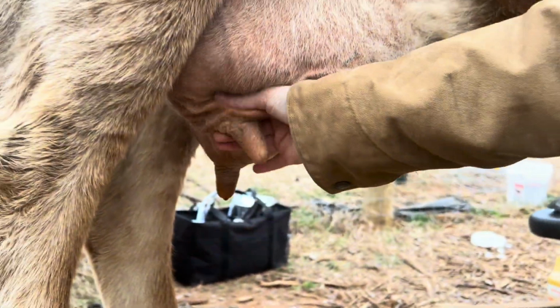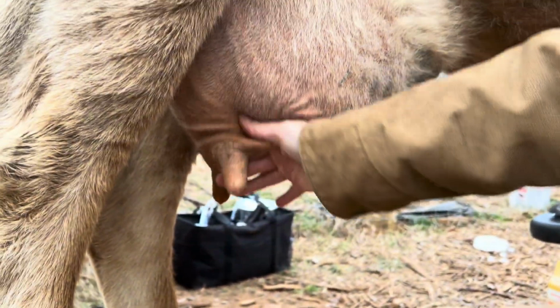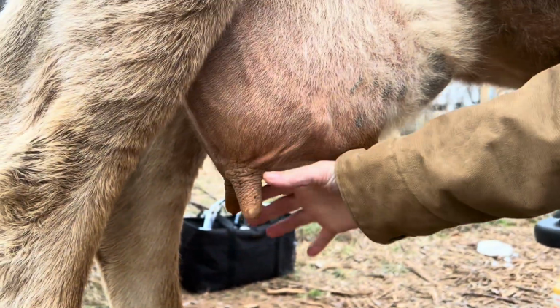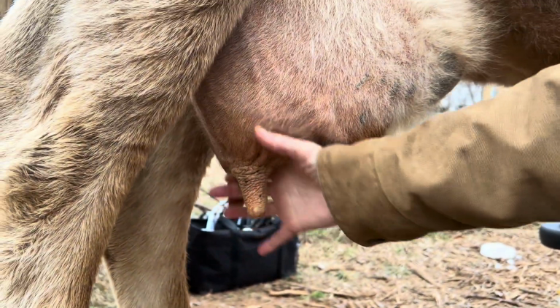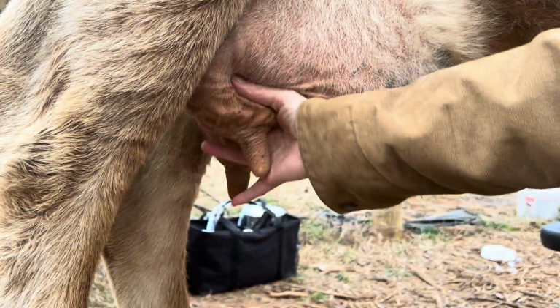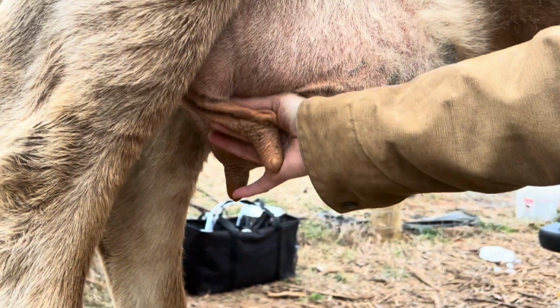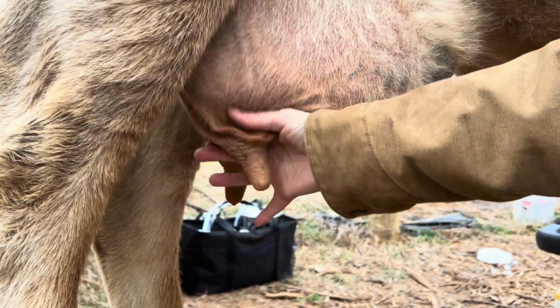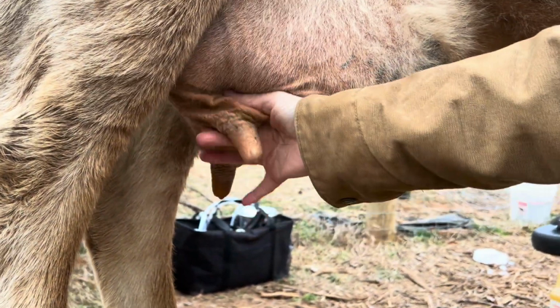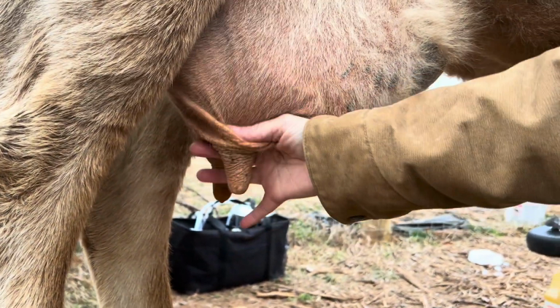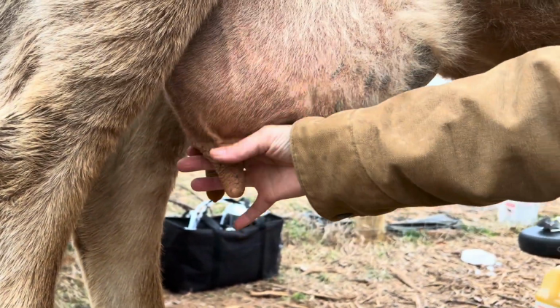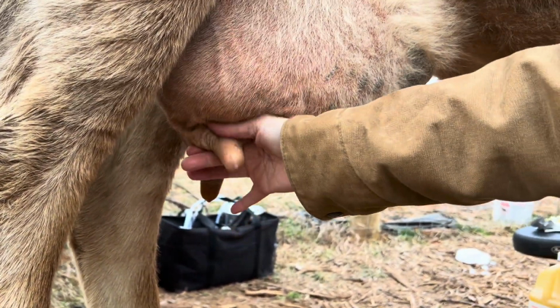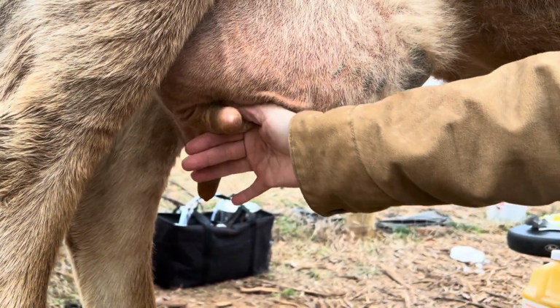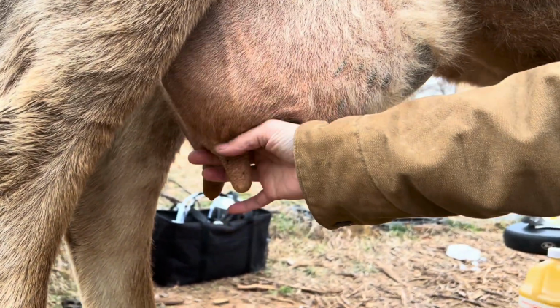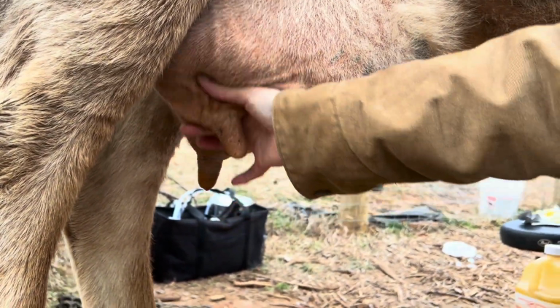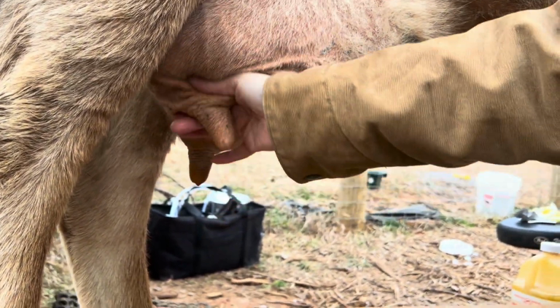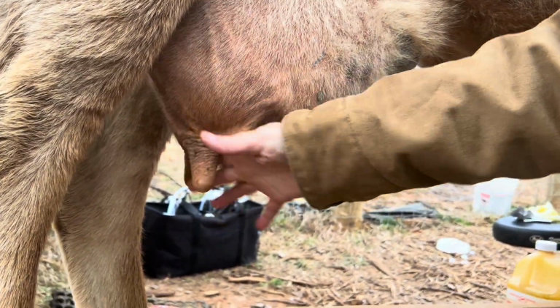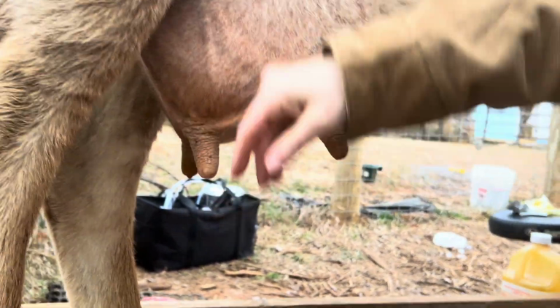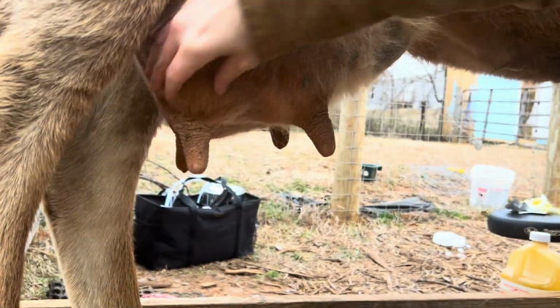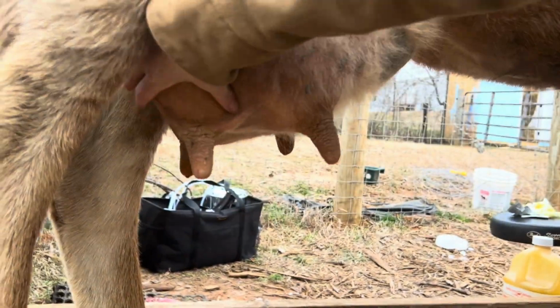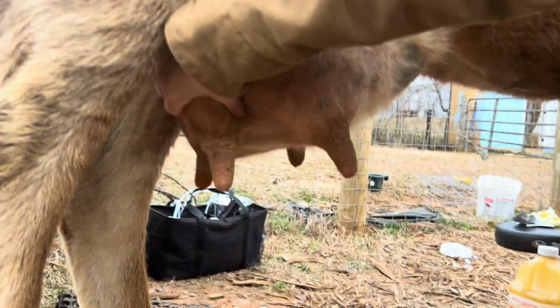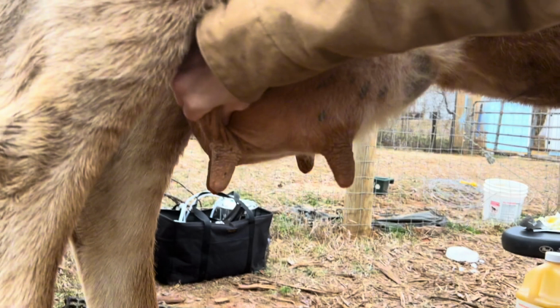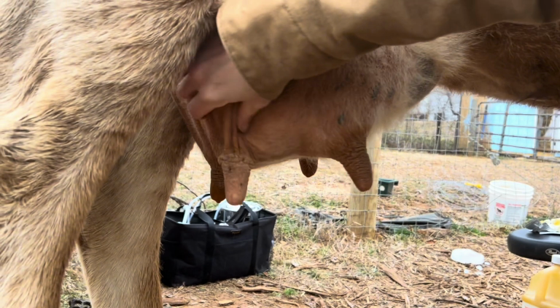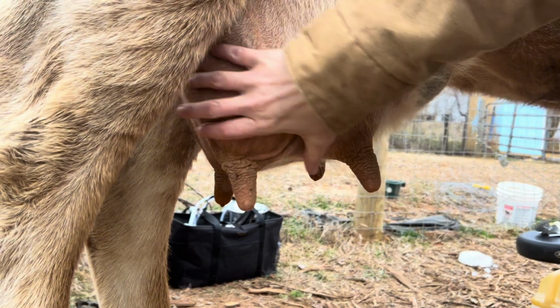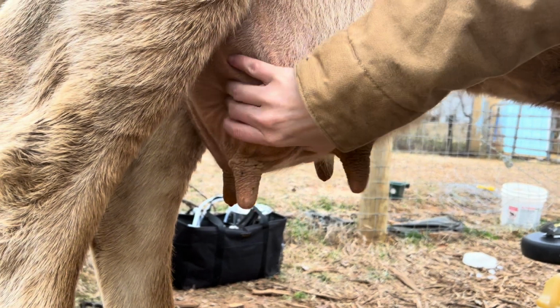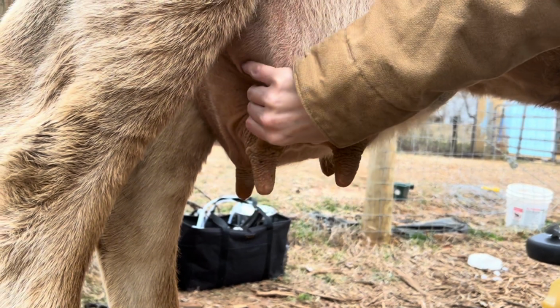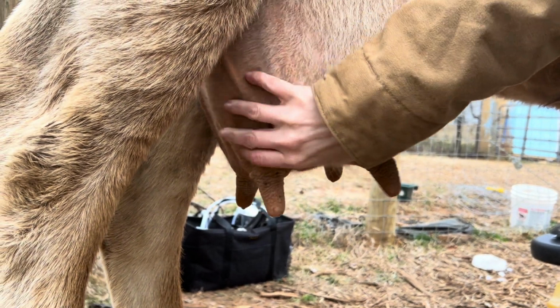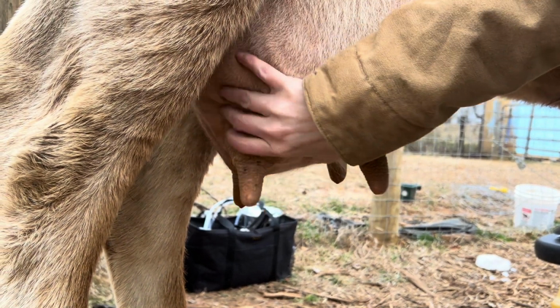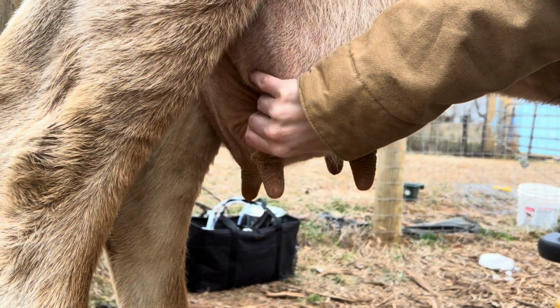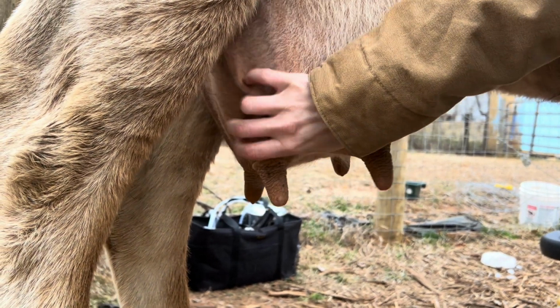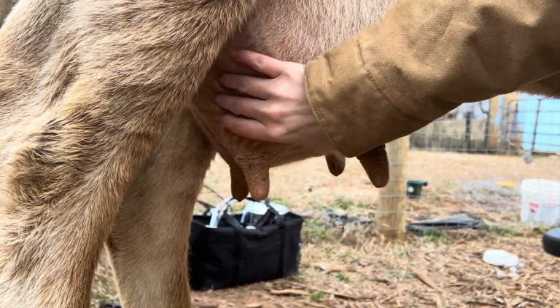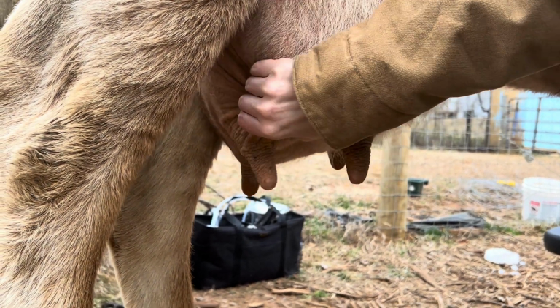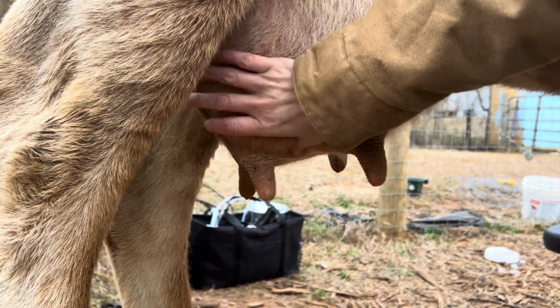If you've ever seen a calf nurse, they are so rough. So none of this hurts her.